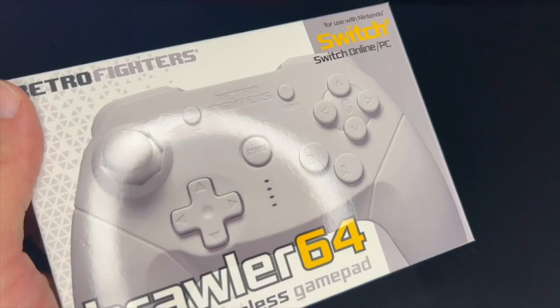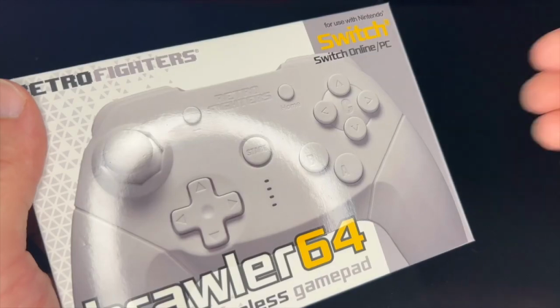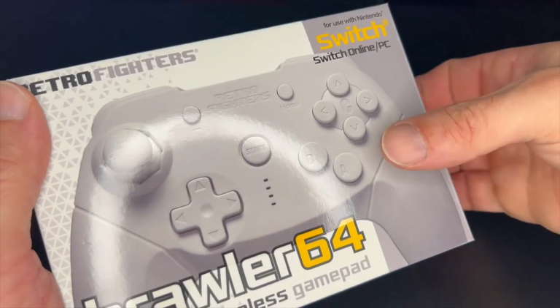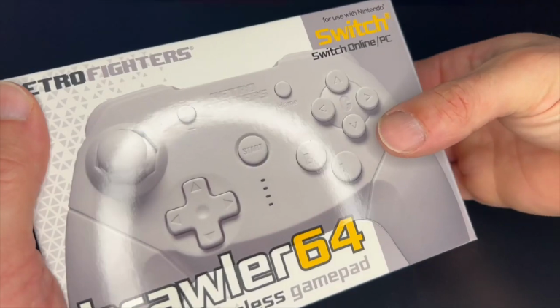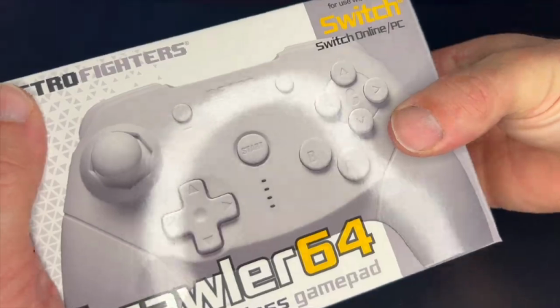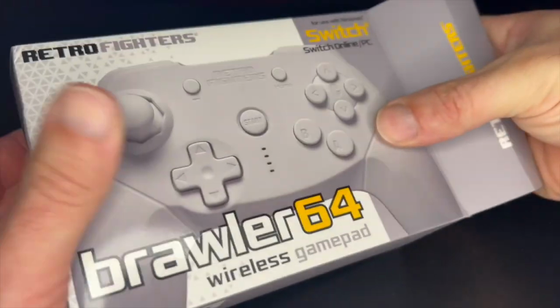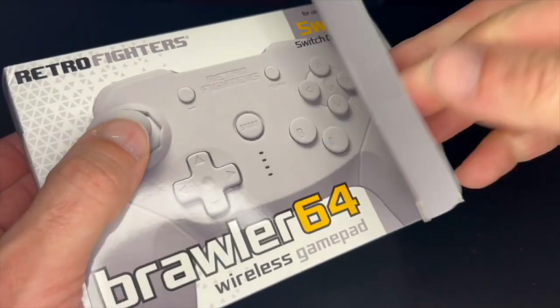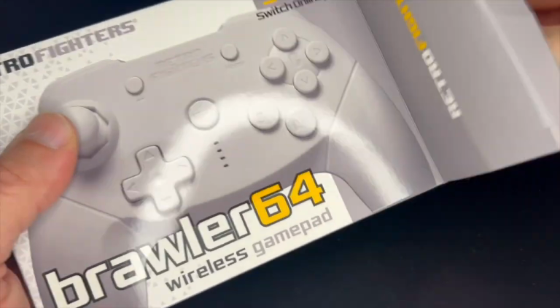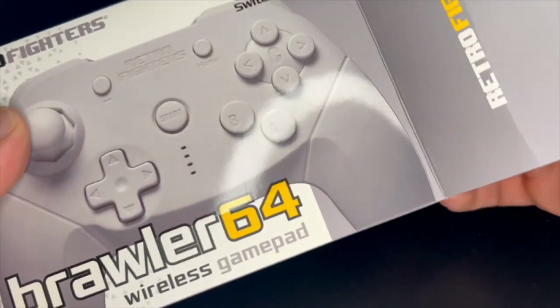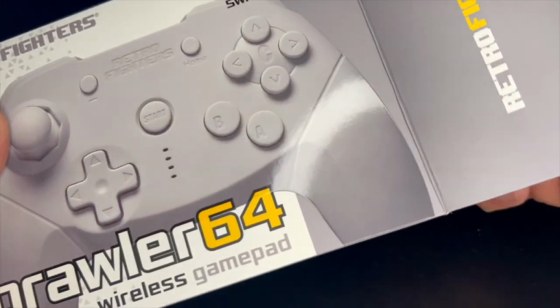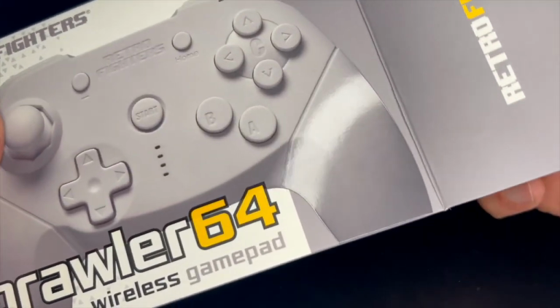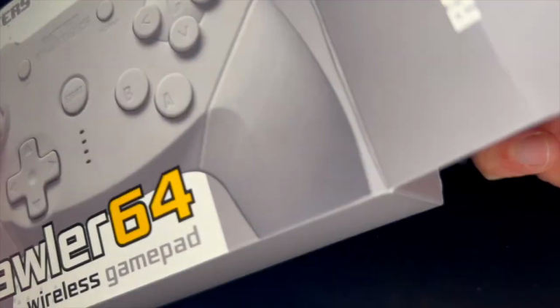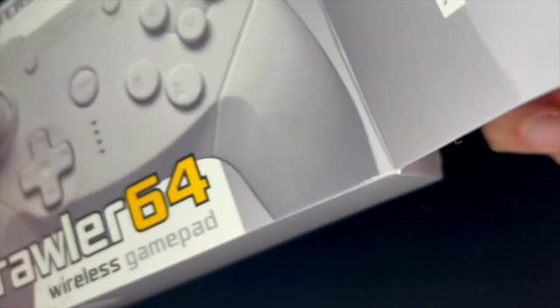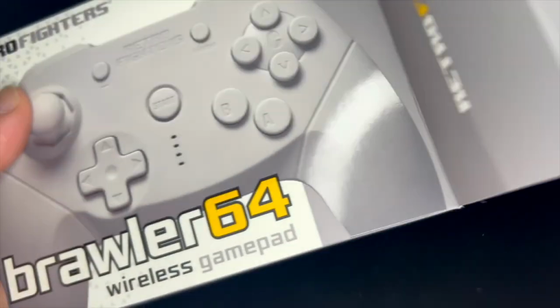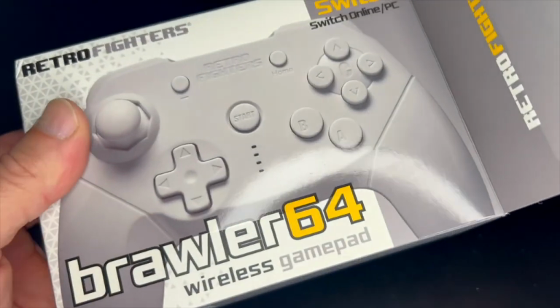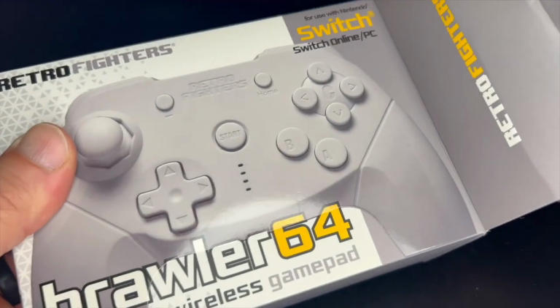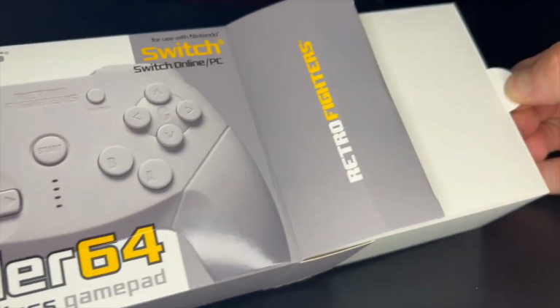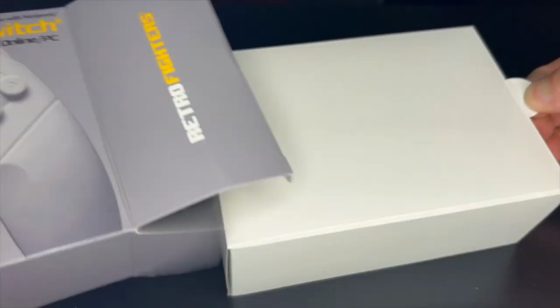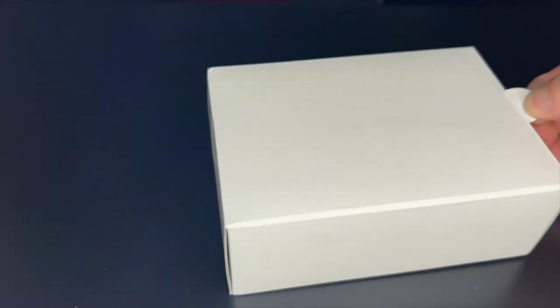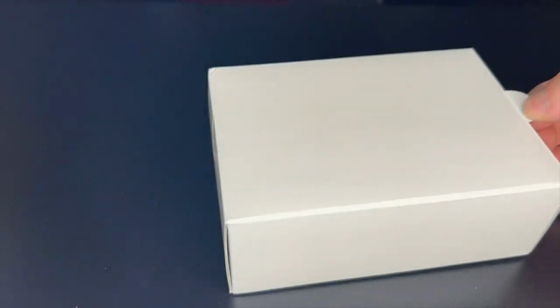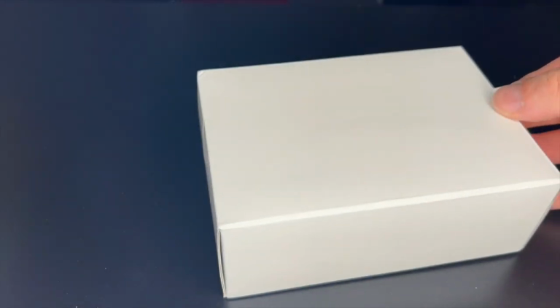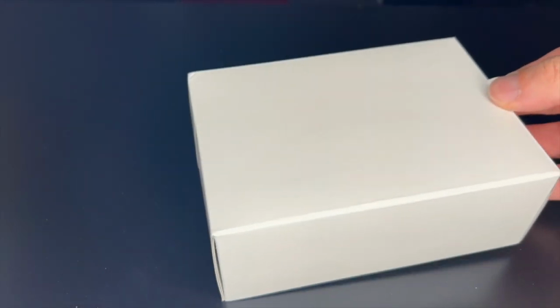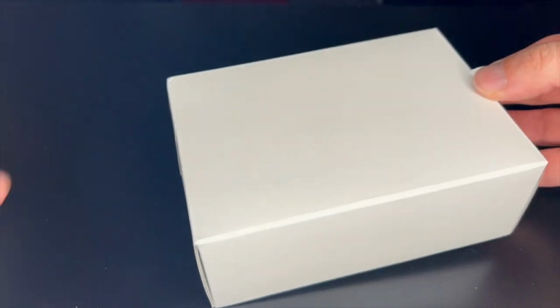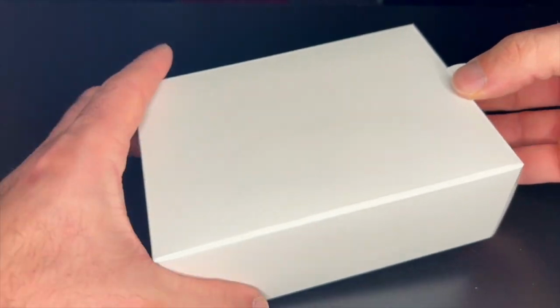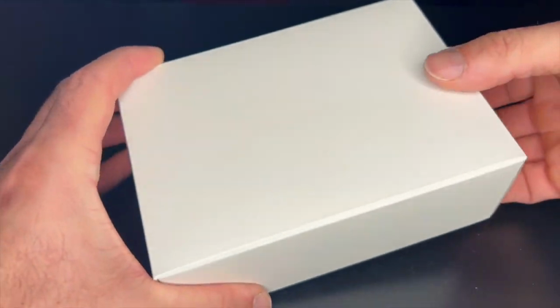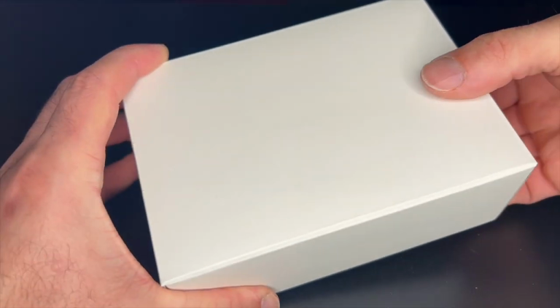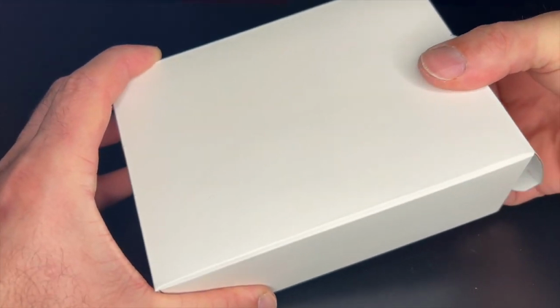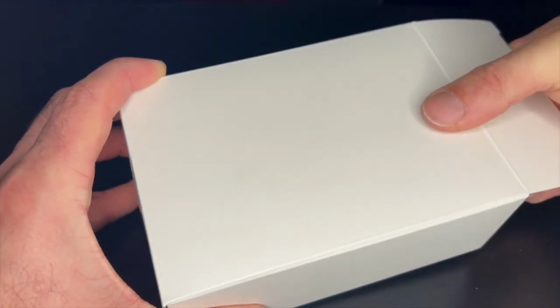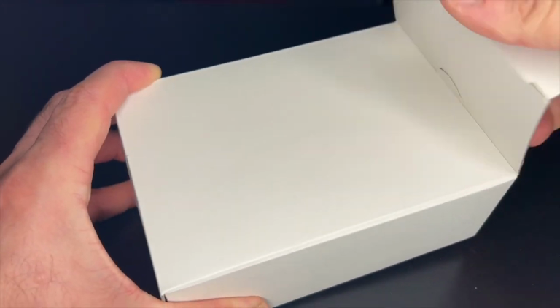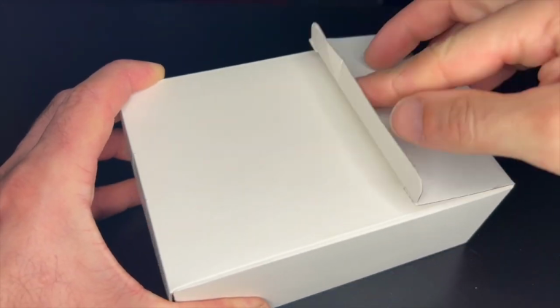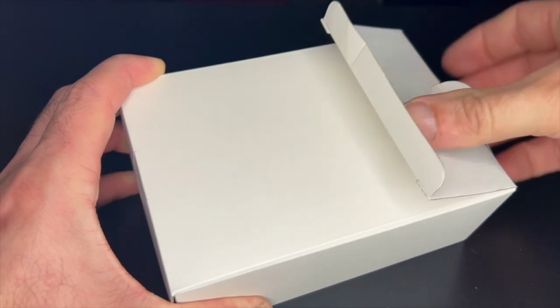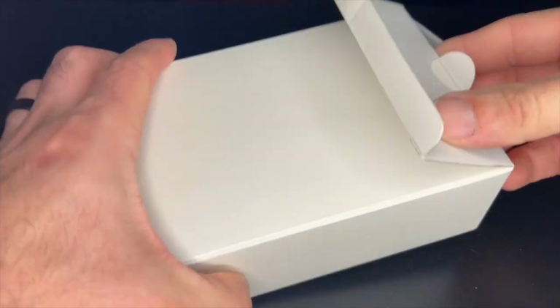Opening up the box, you're greeted with a wired USB-C controller charger cable, some reading material, and the standard white controller.